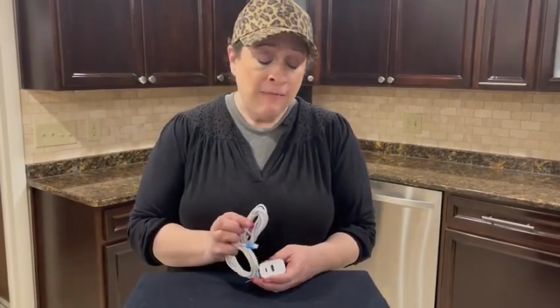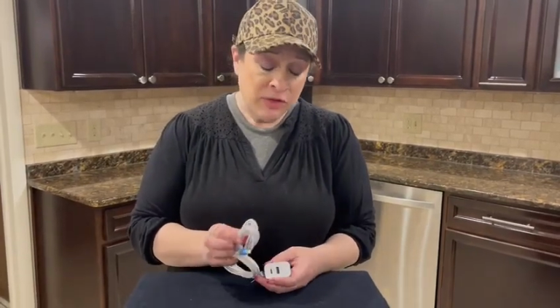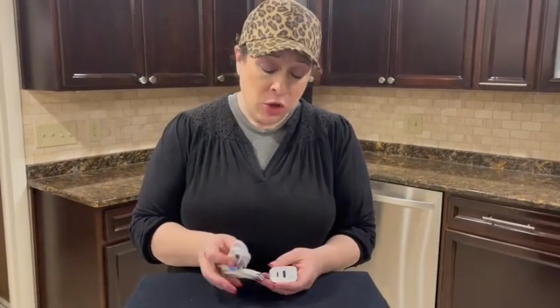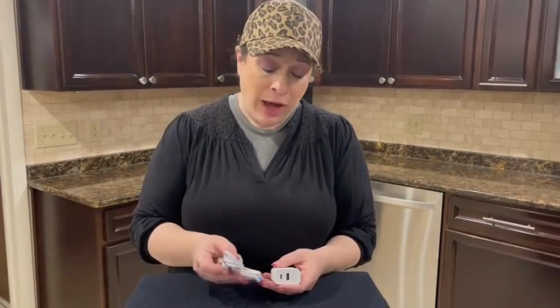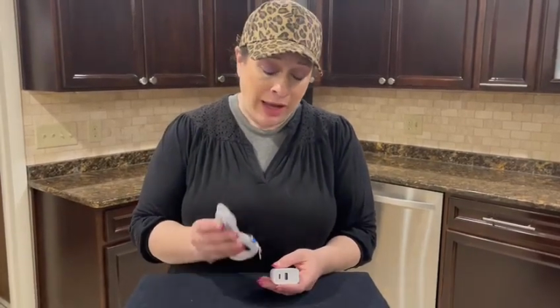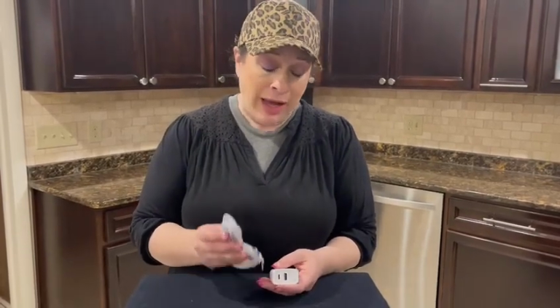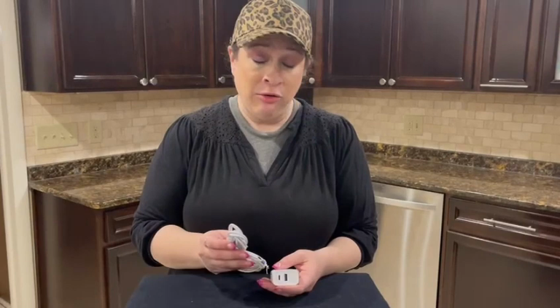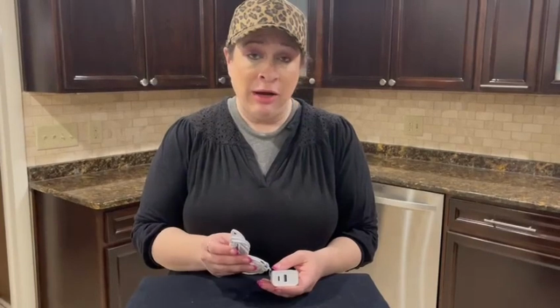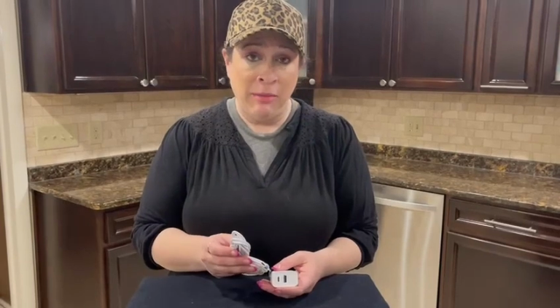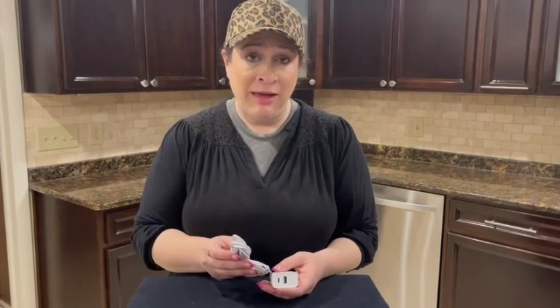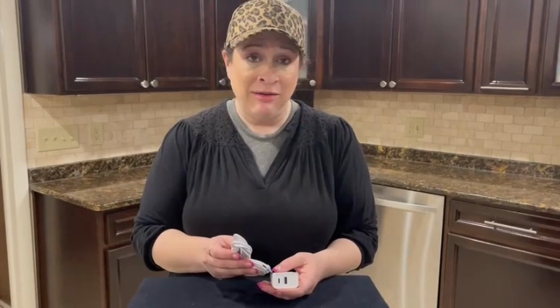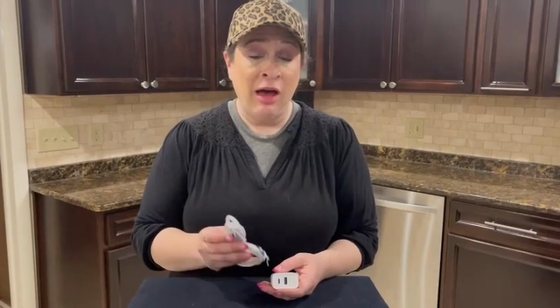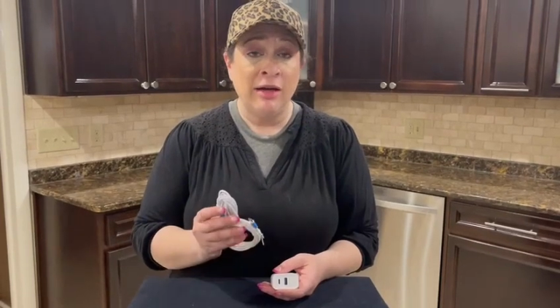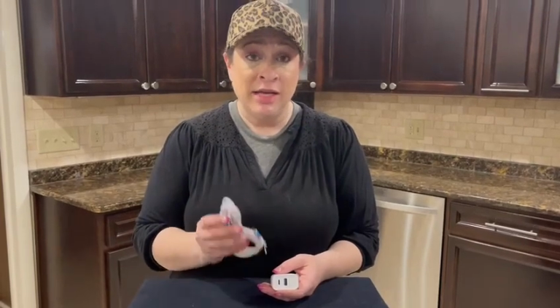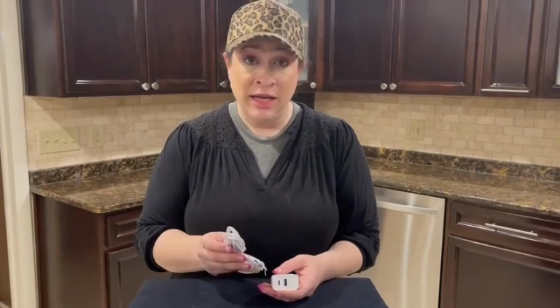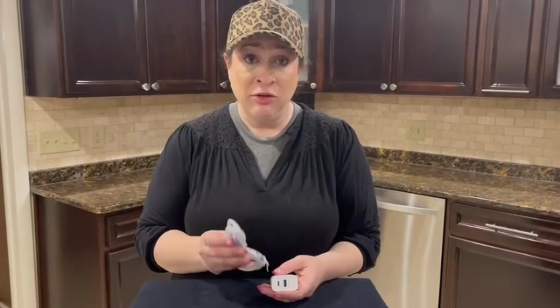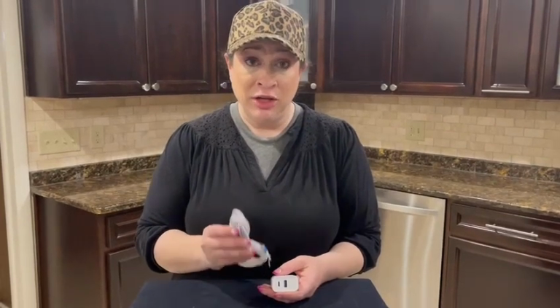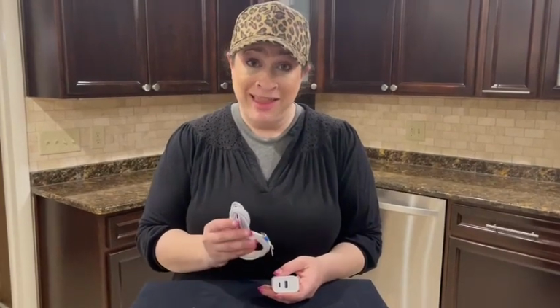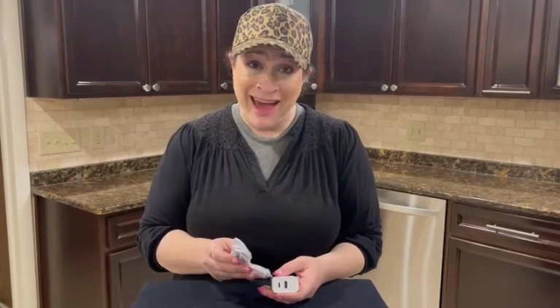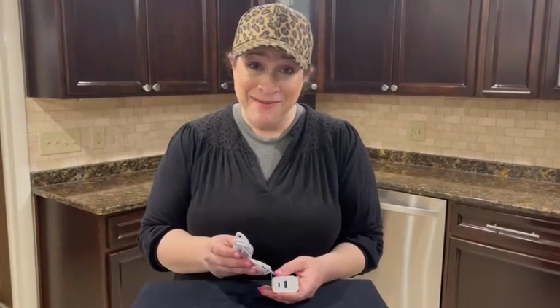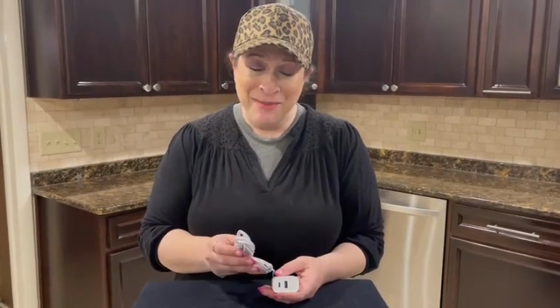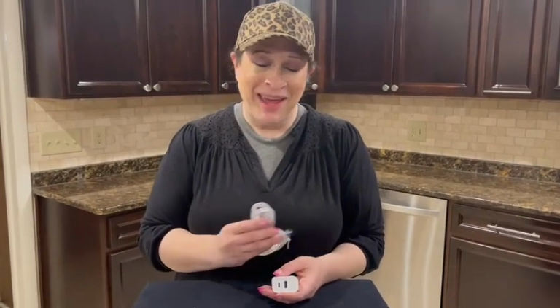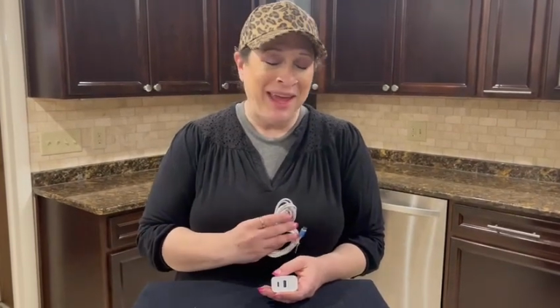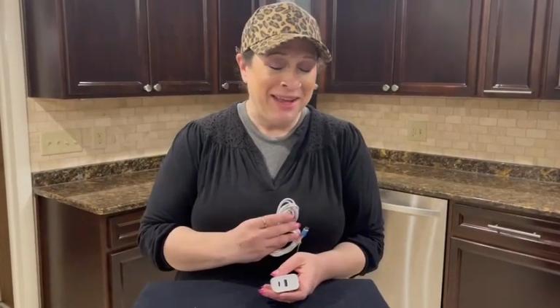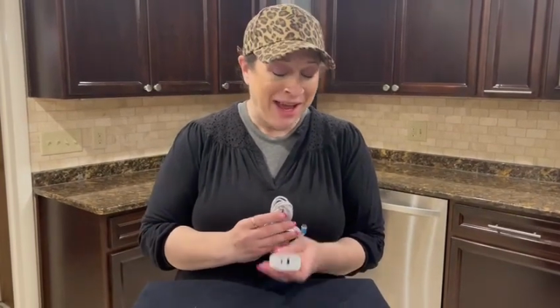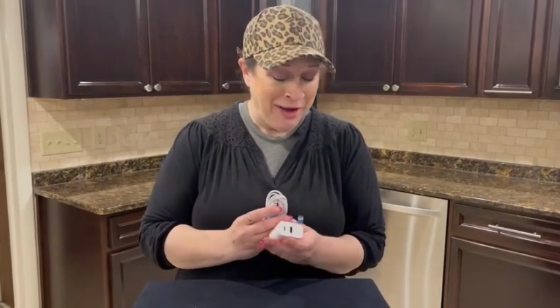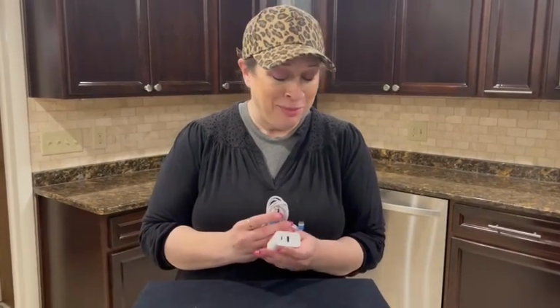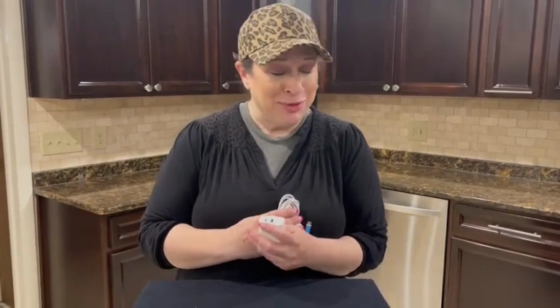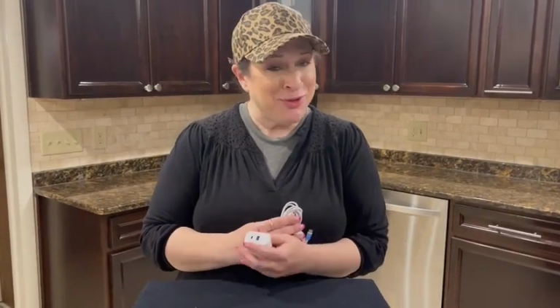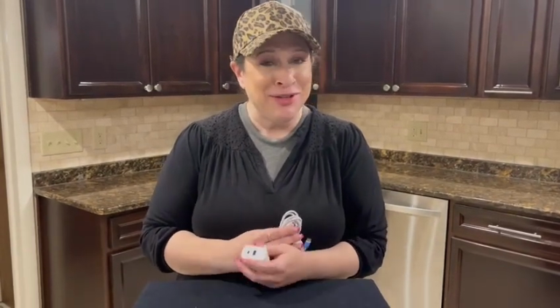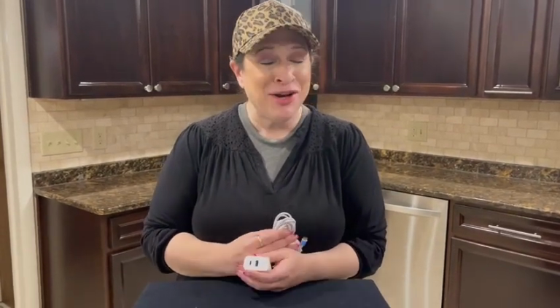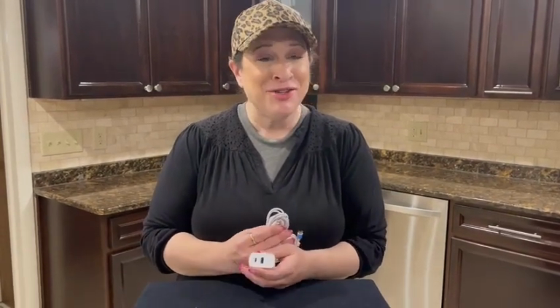I highly recommend taking a look at that compatibility list, and I hope you enjoy the charger.